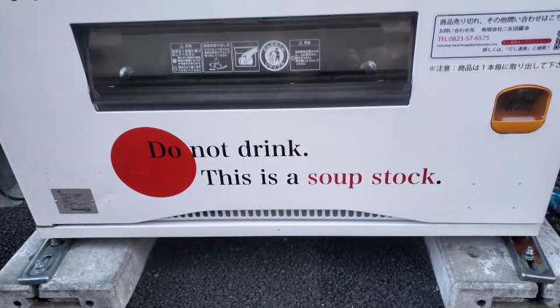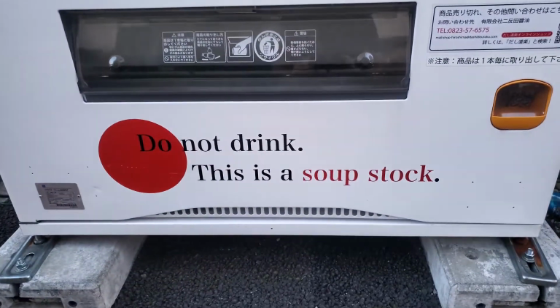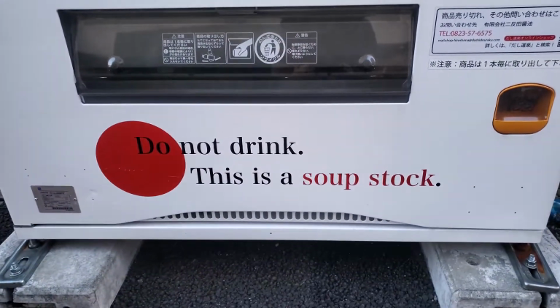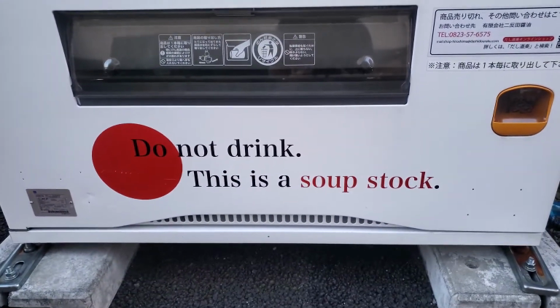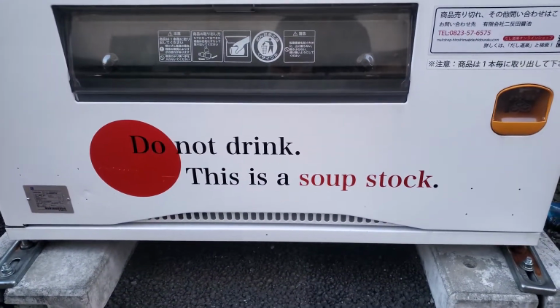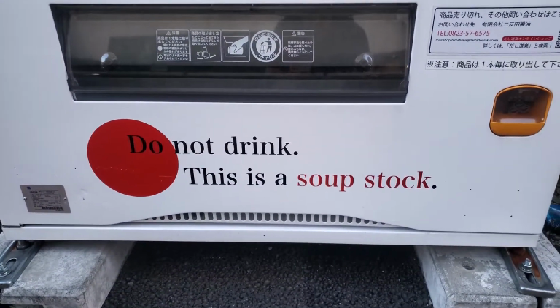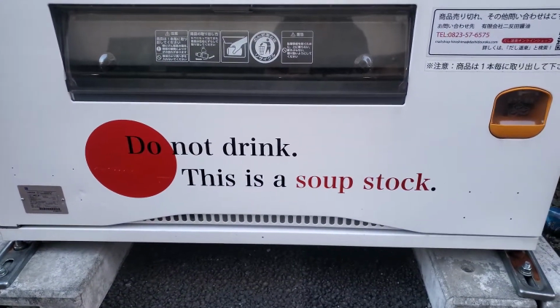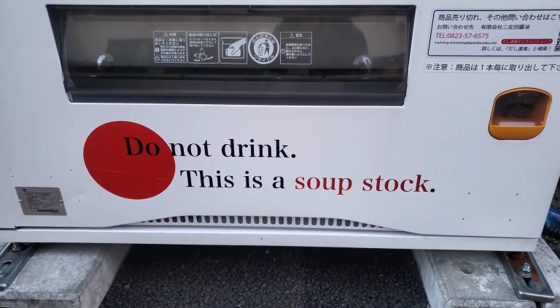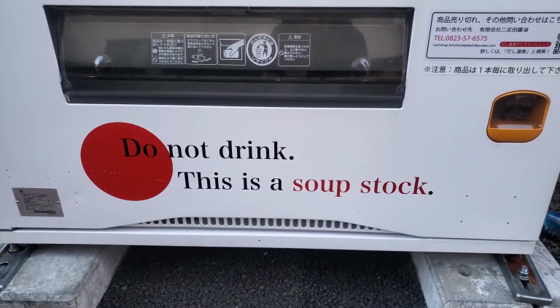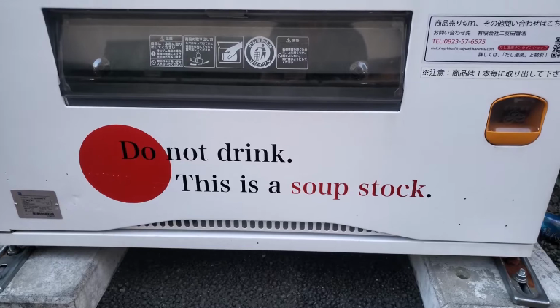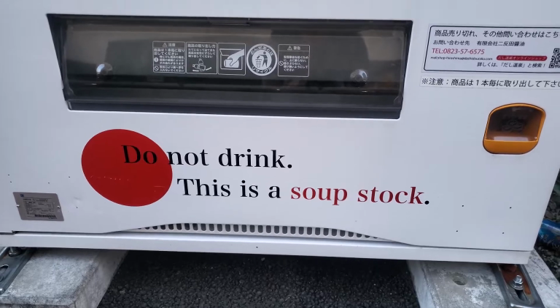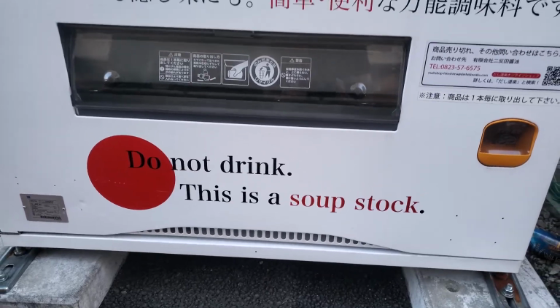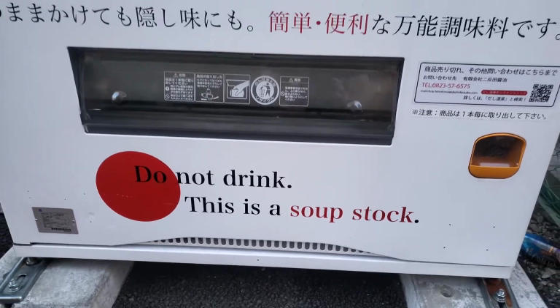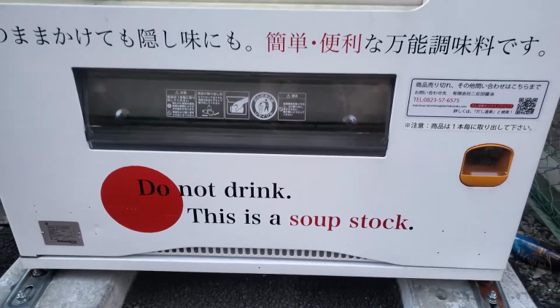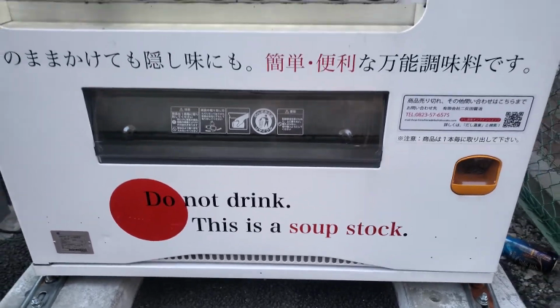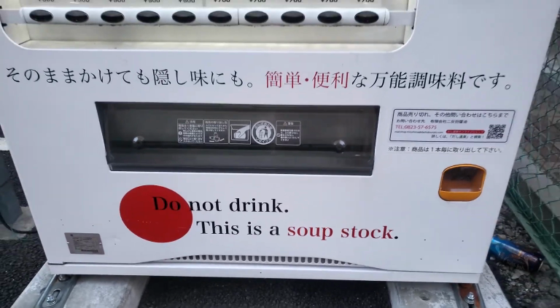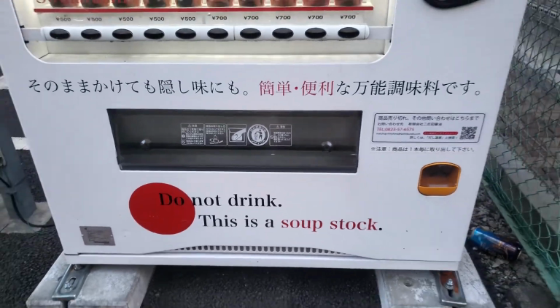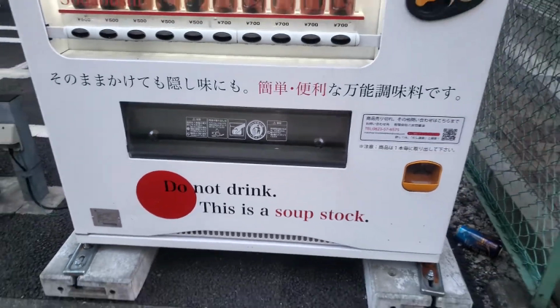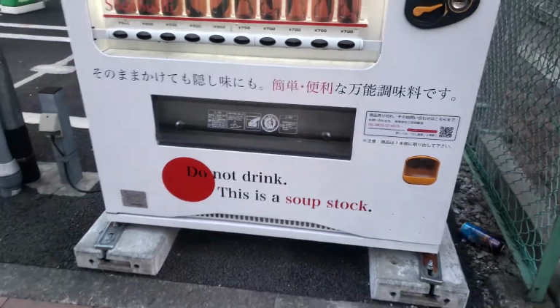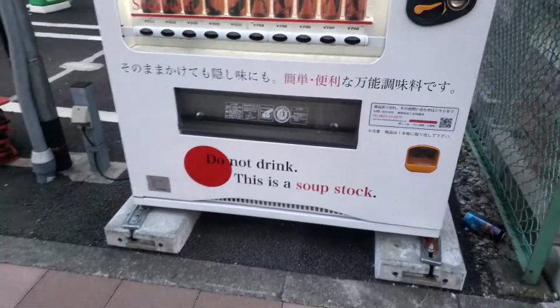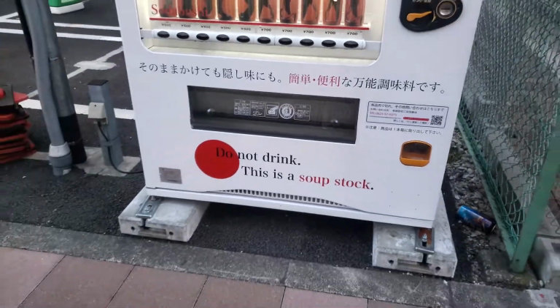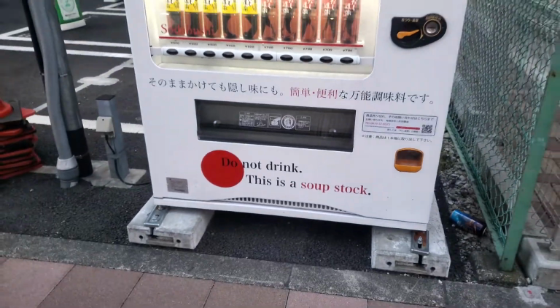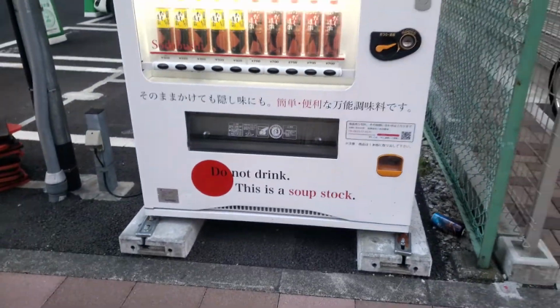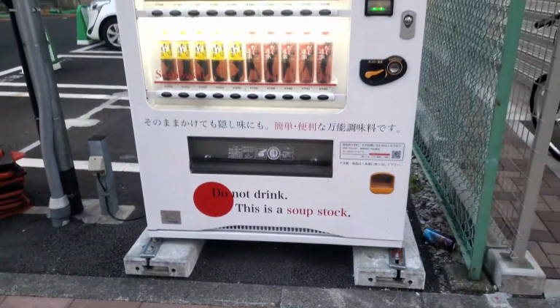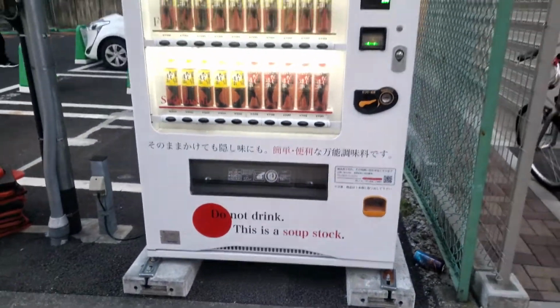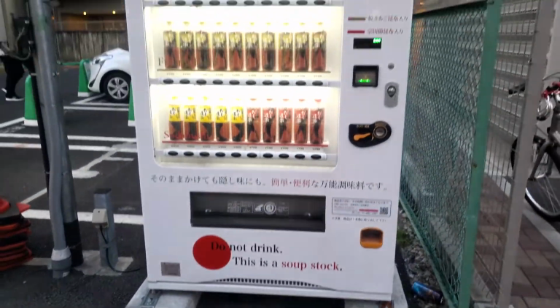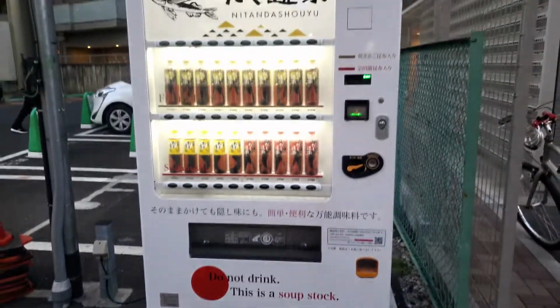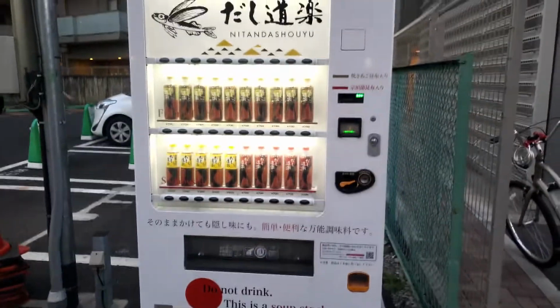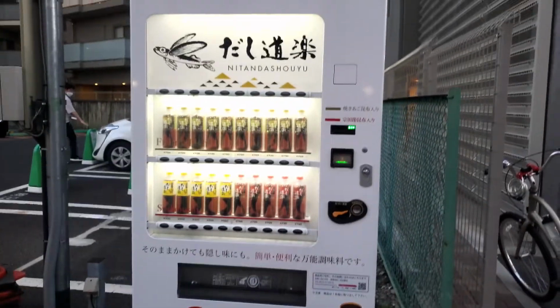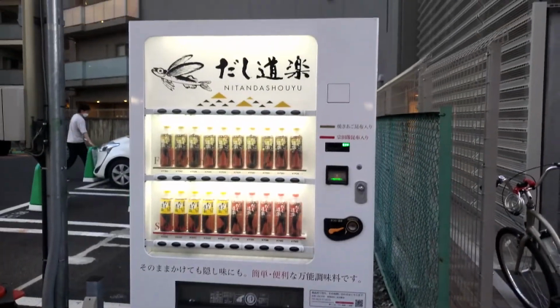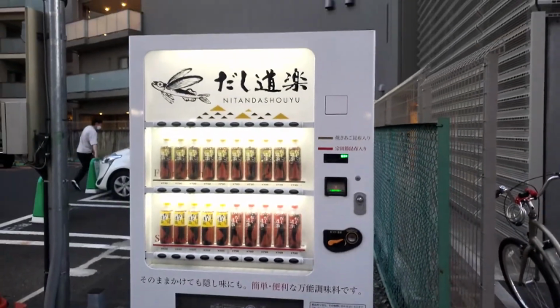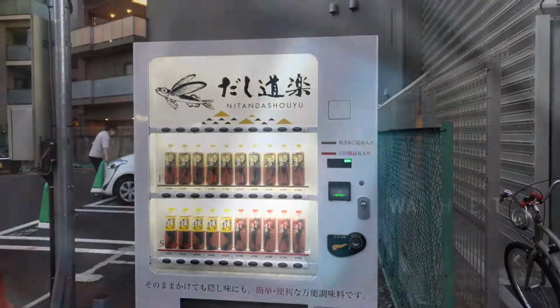There's a warning in English, and basically it says hey, don't drink this fish water — it's really just meant as a soup stock.